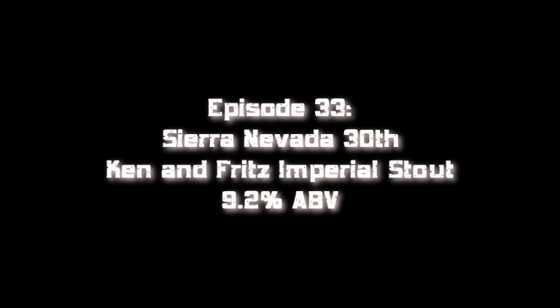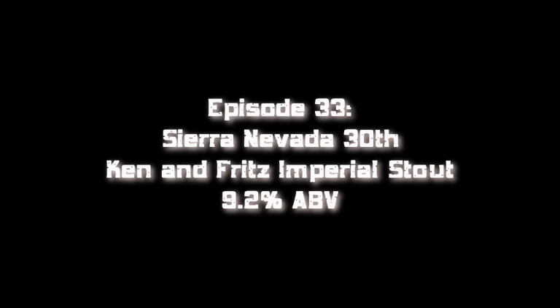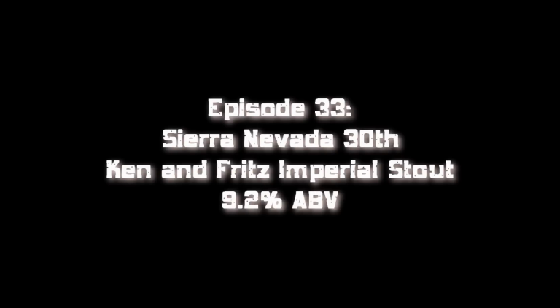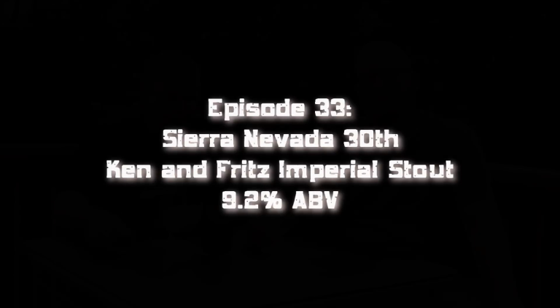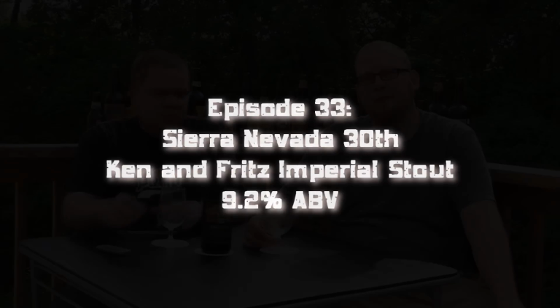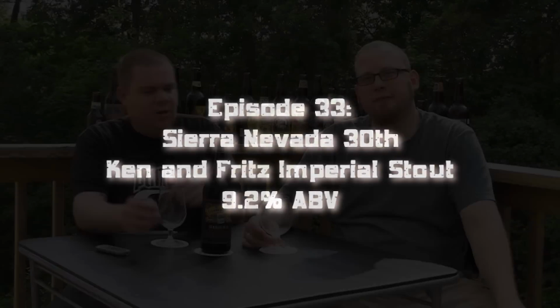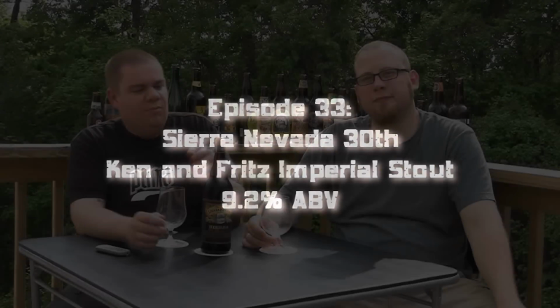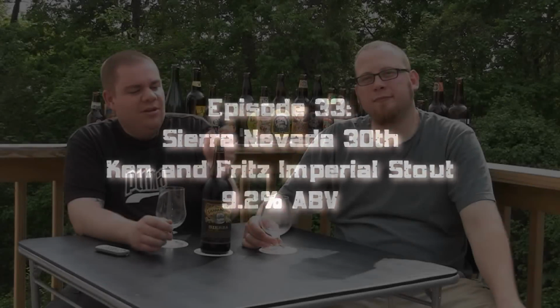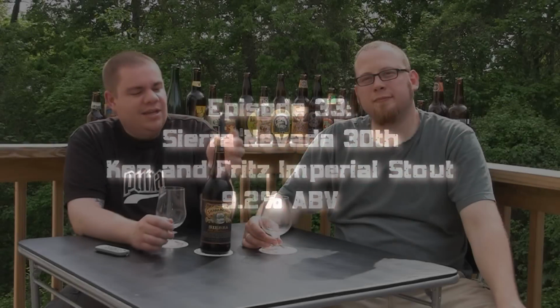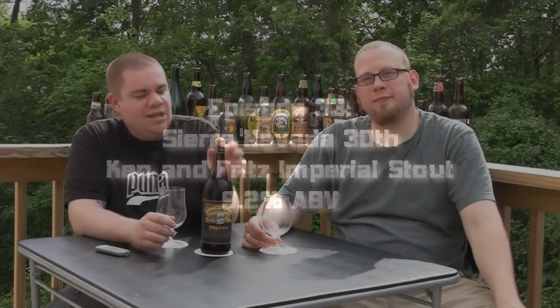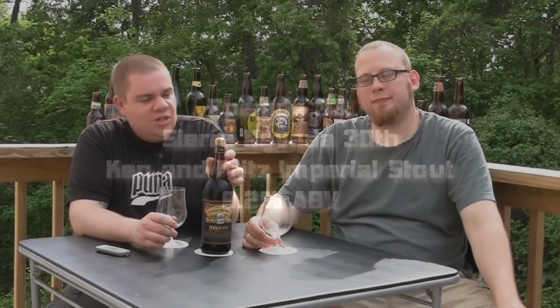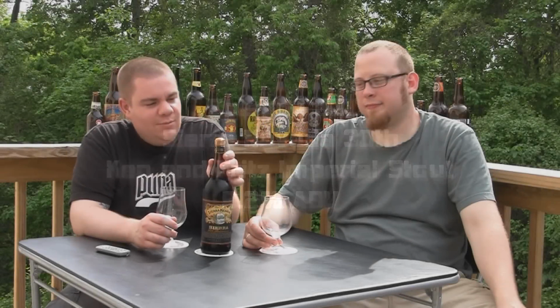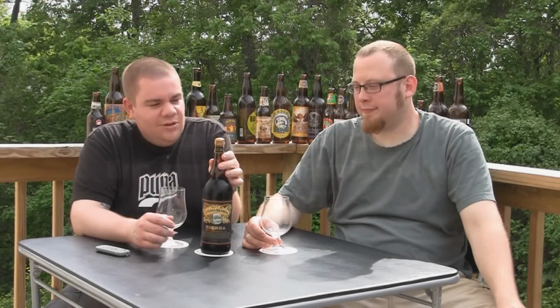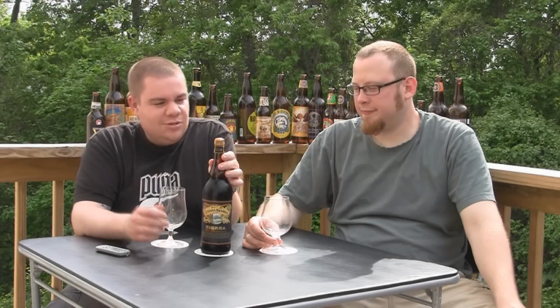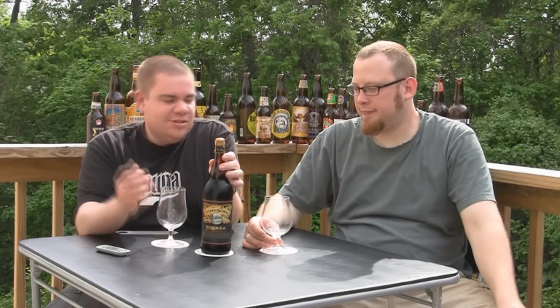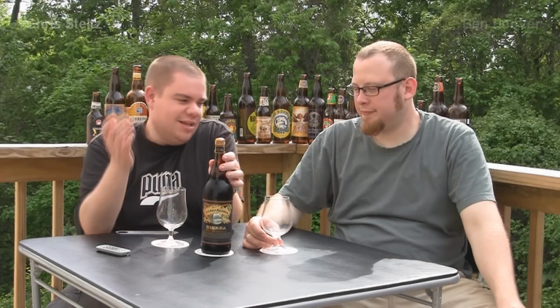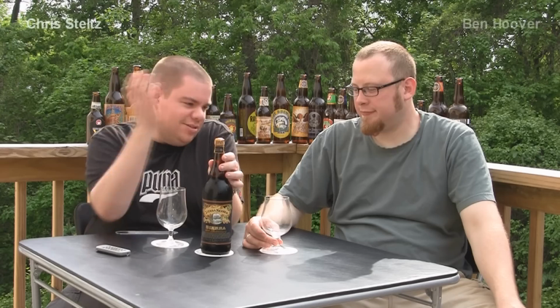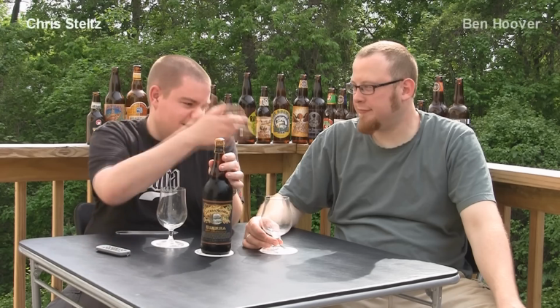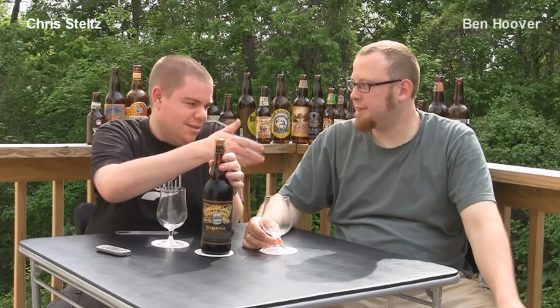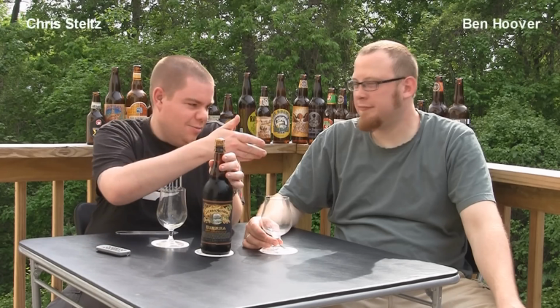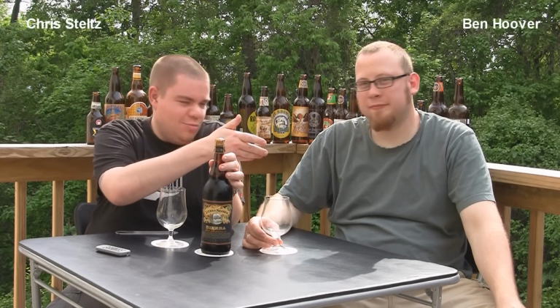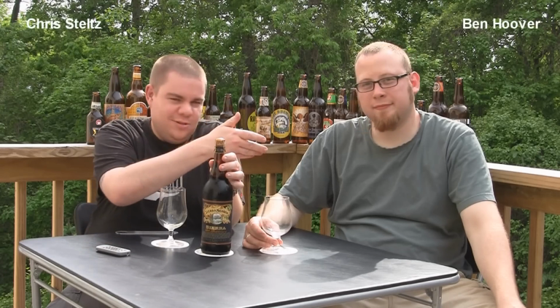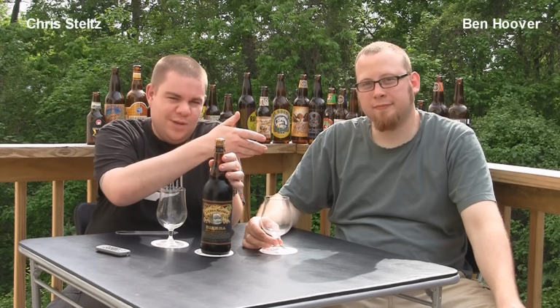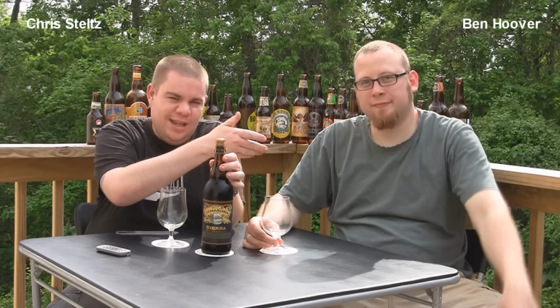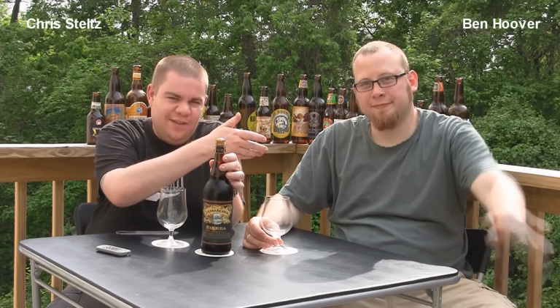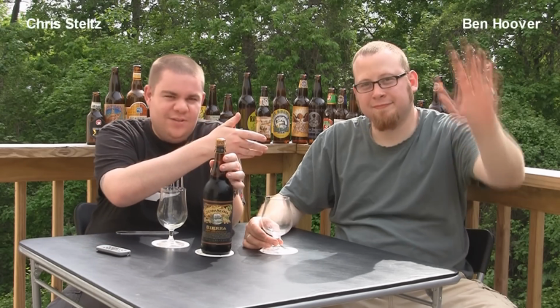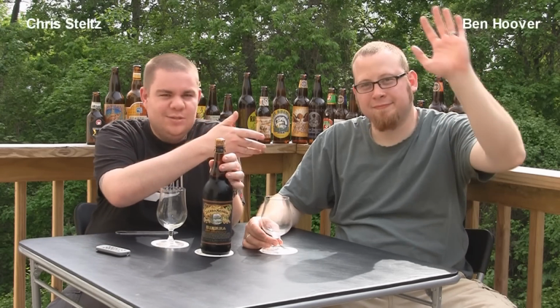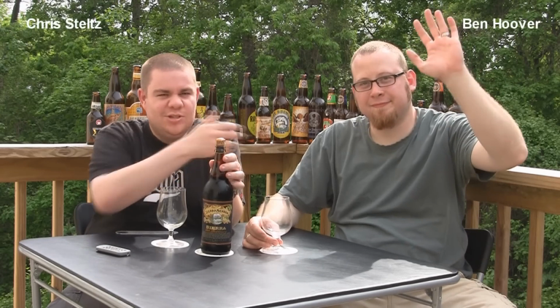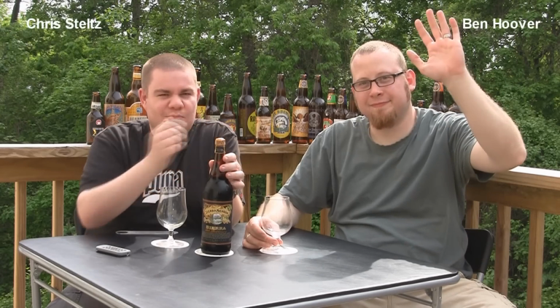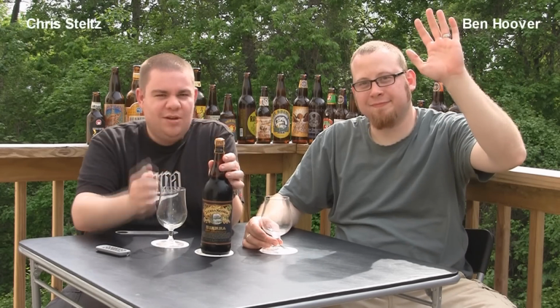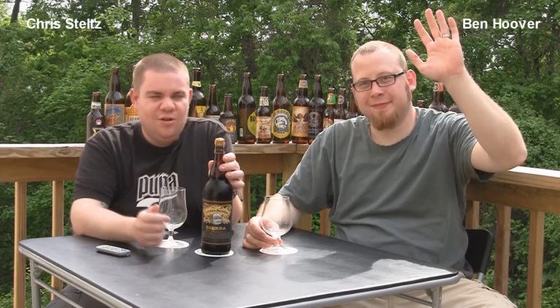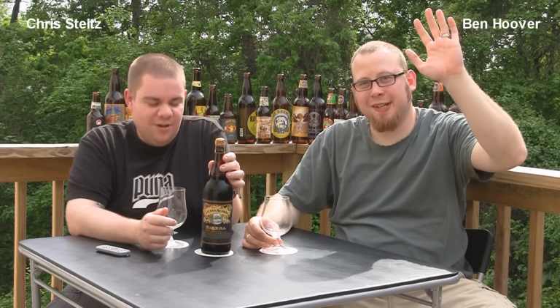Hey guys, welcome to Beer Geek Nation. I'm your host Chris Steltz. With me to my left is Mr. Ben Hoover.